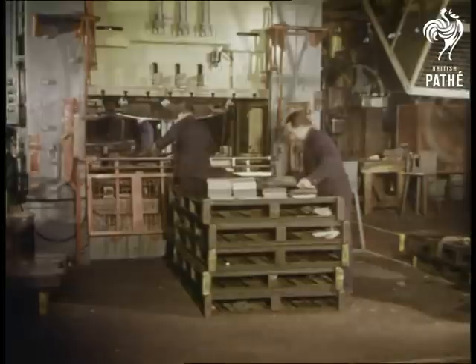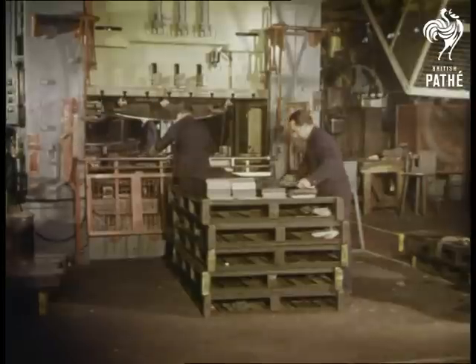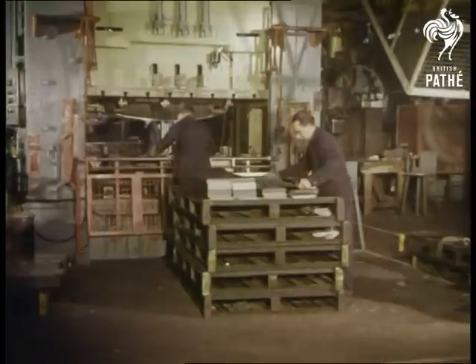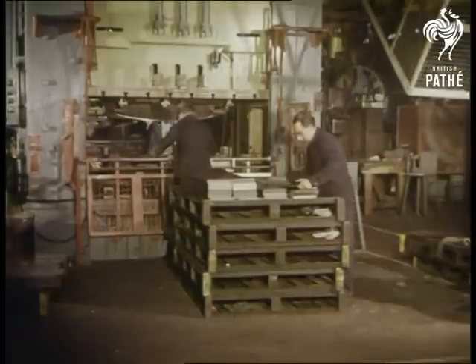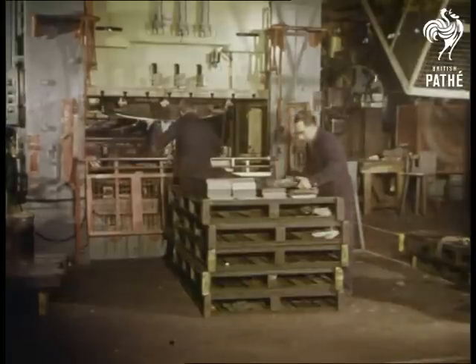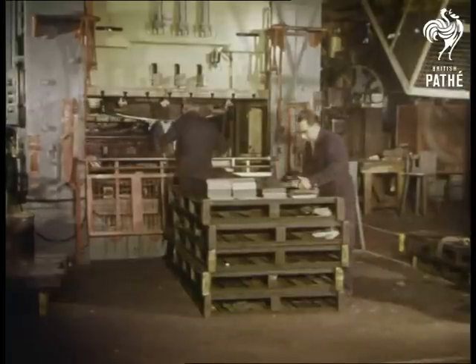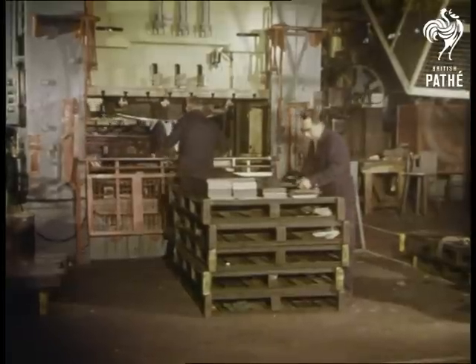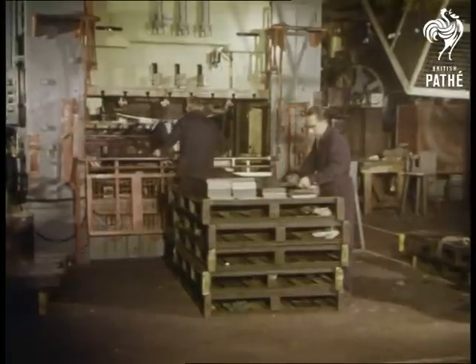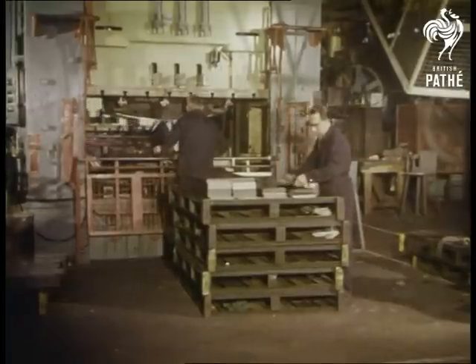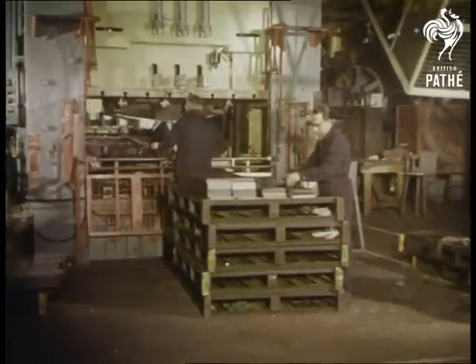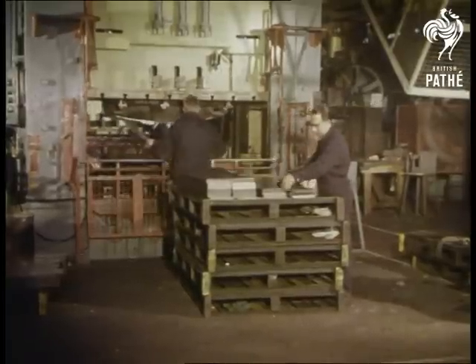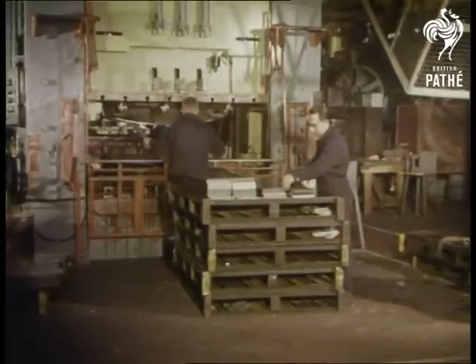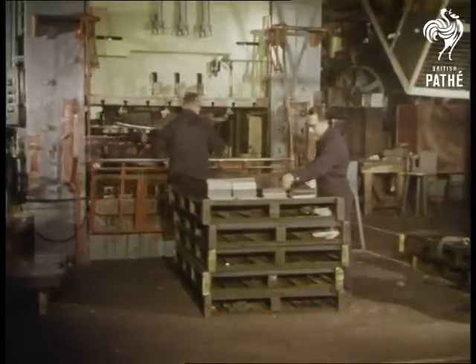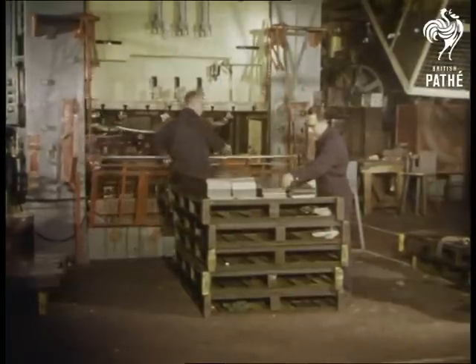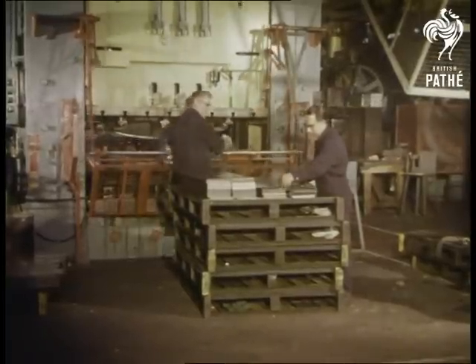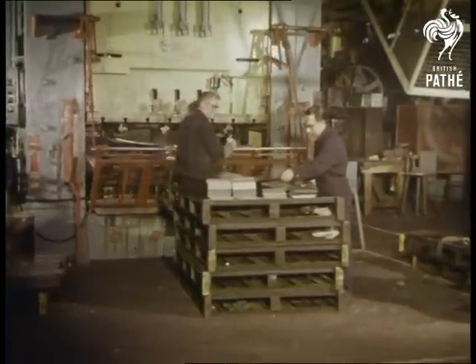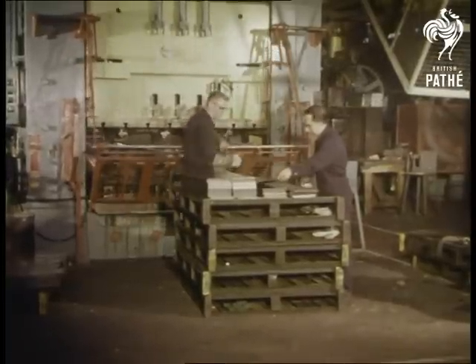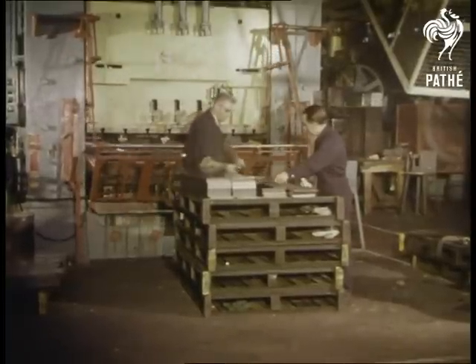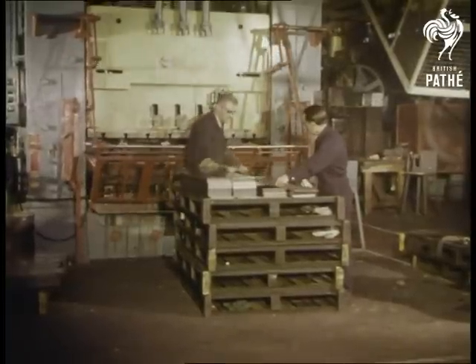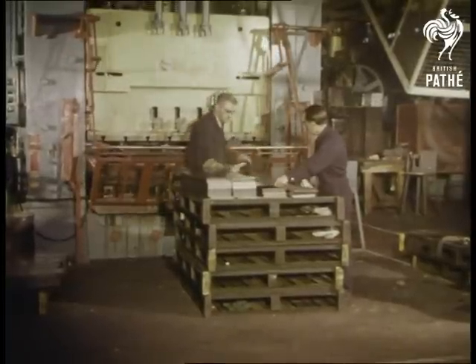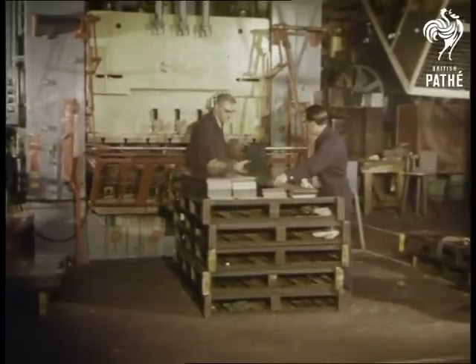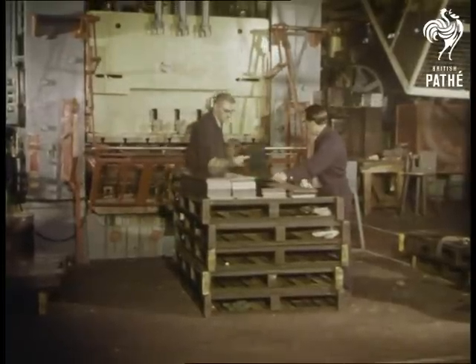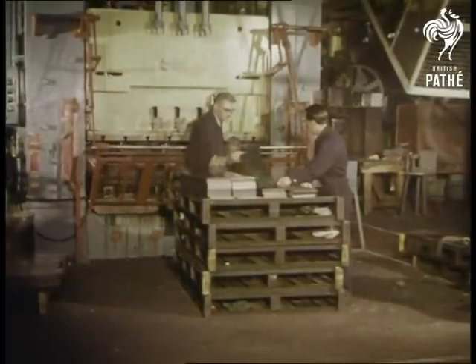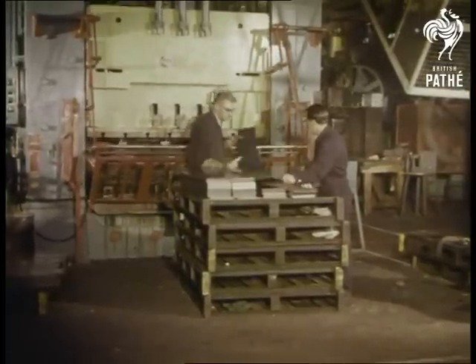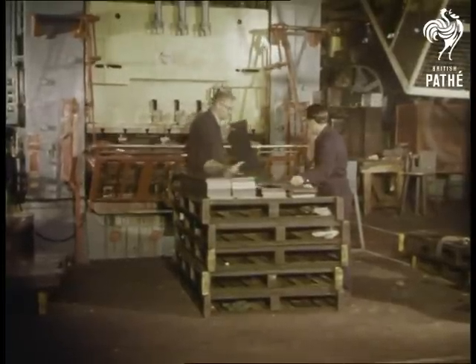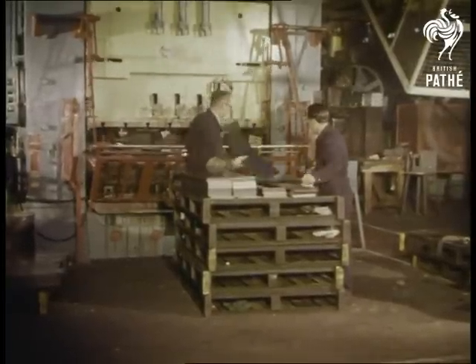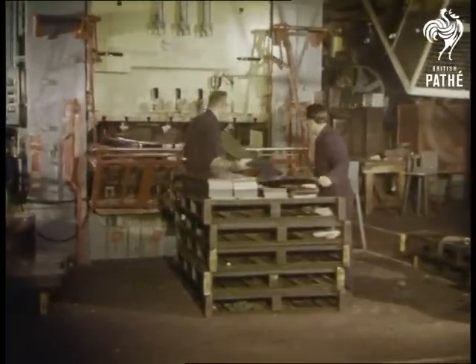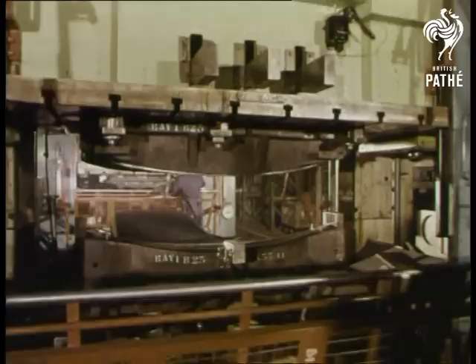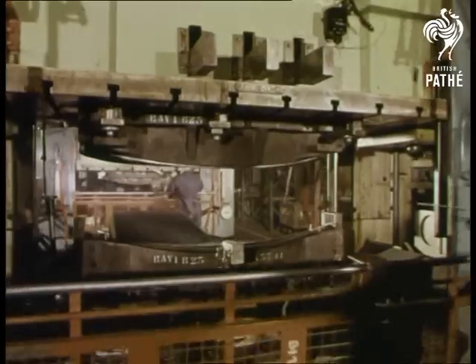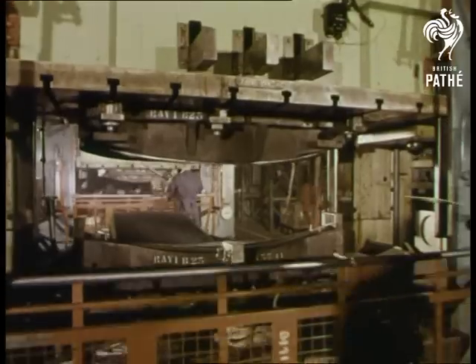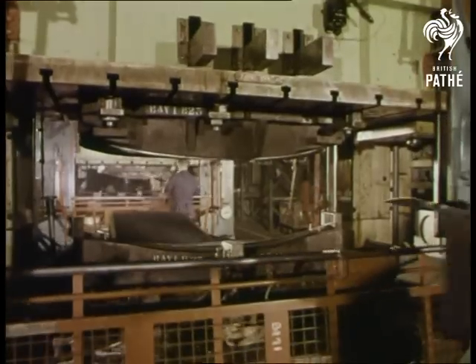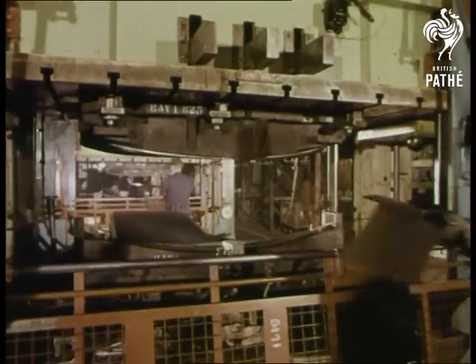At one of the huge BMC plants, the giant presses start stamping out parts of the new car's body.